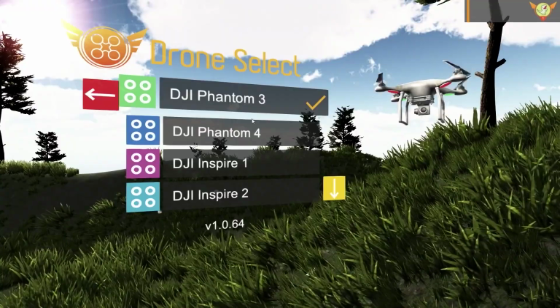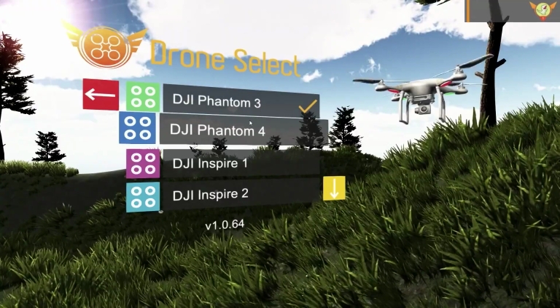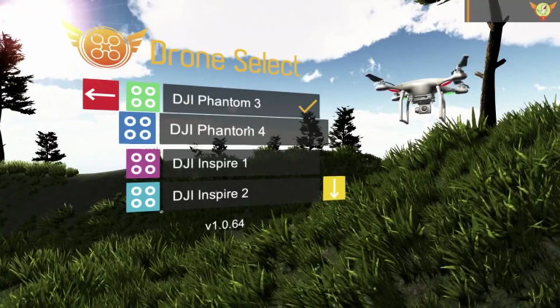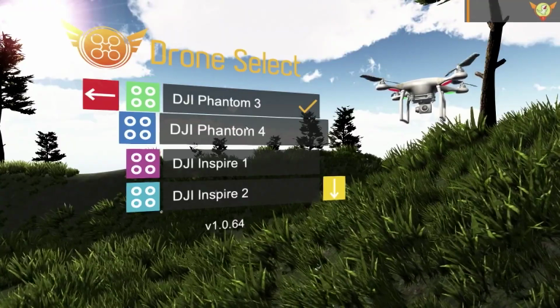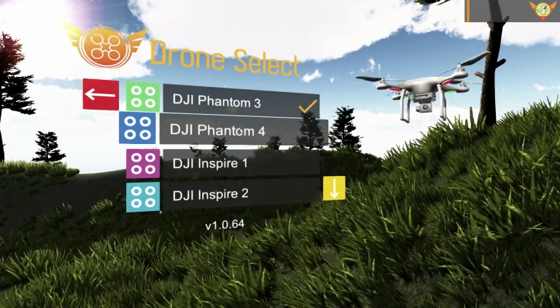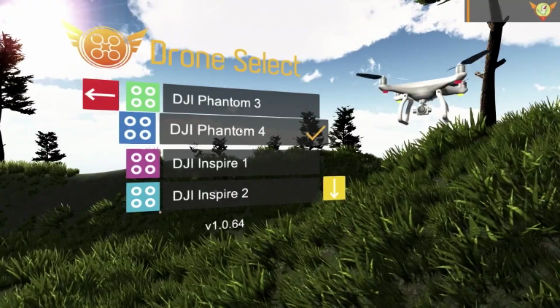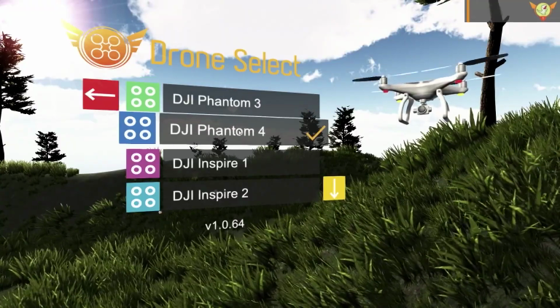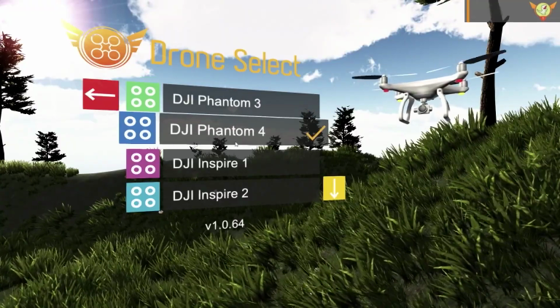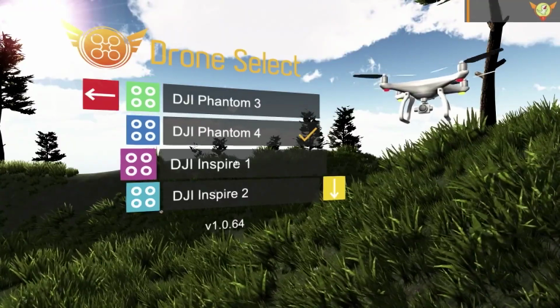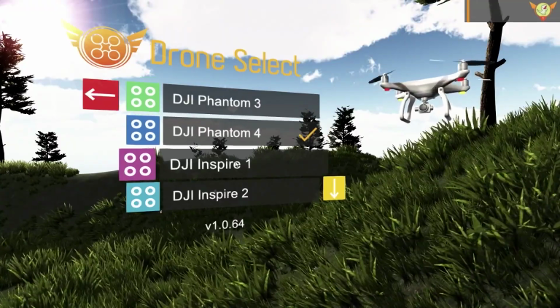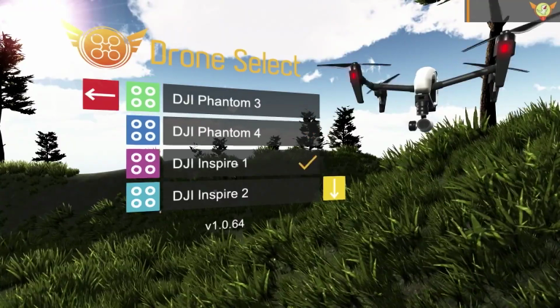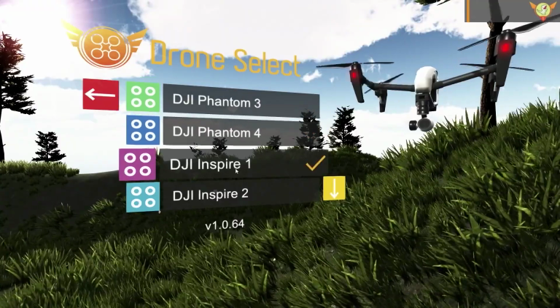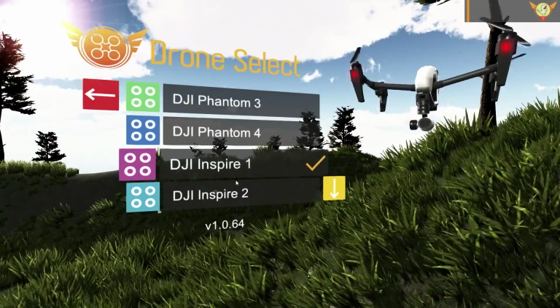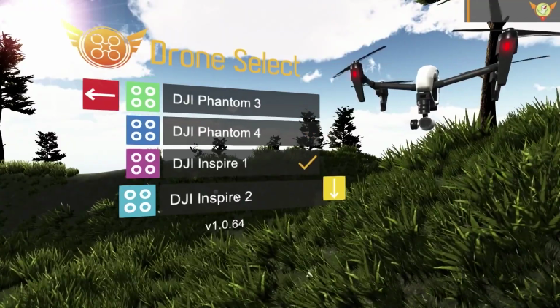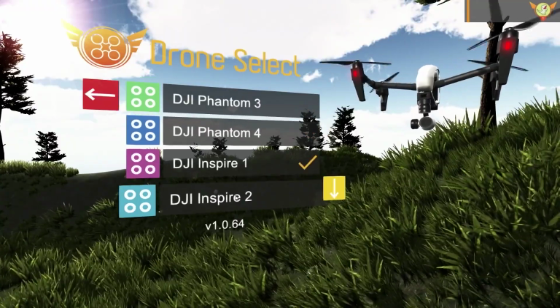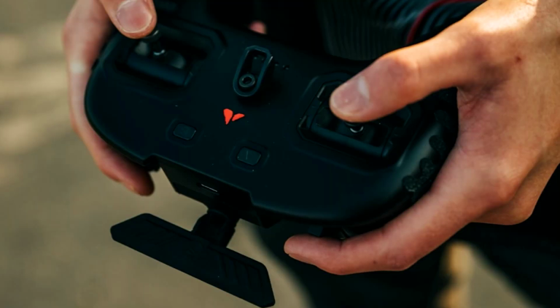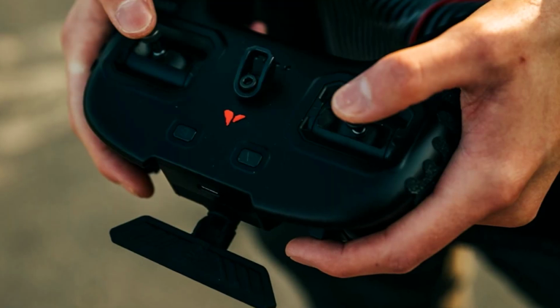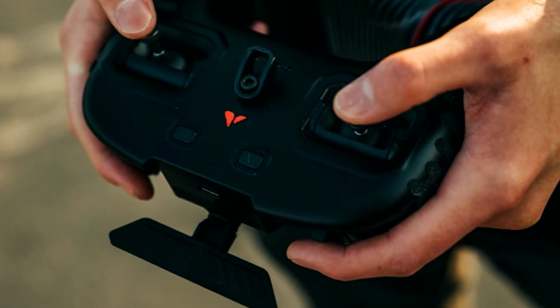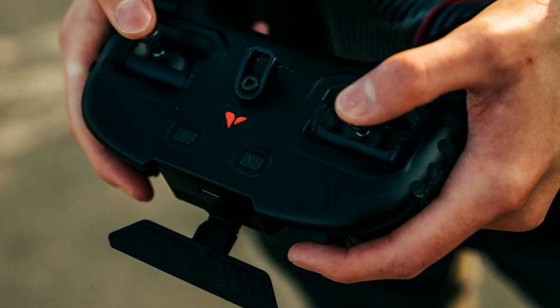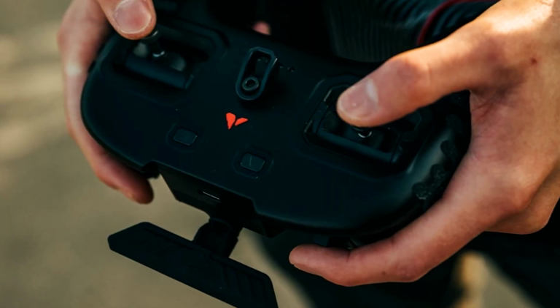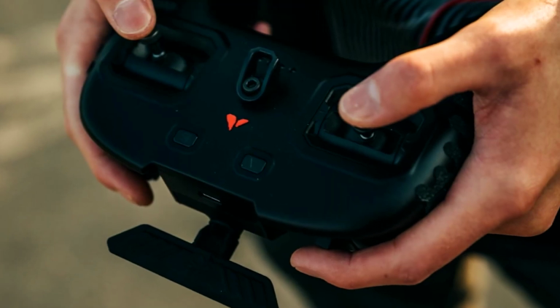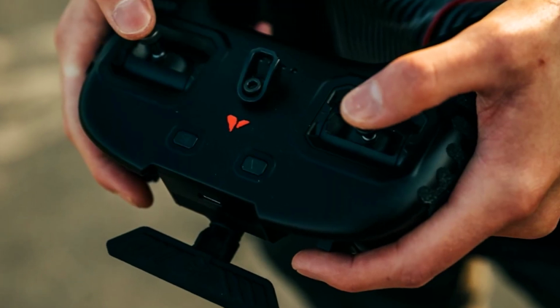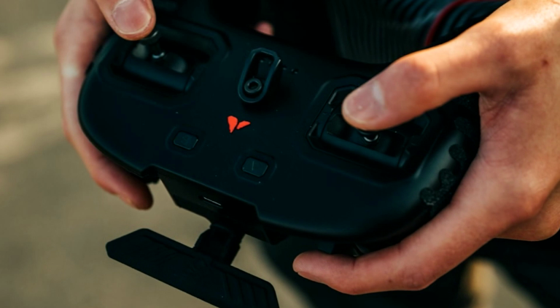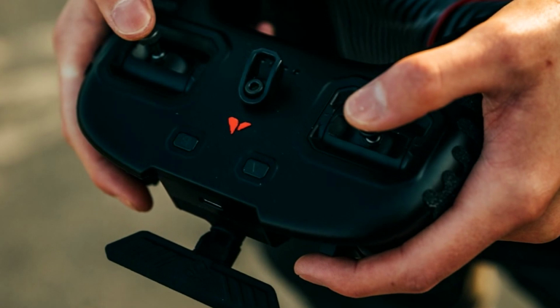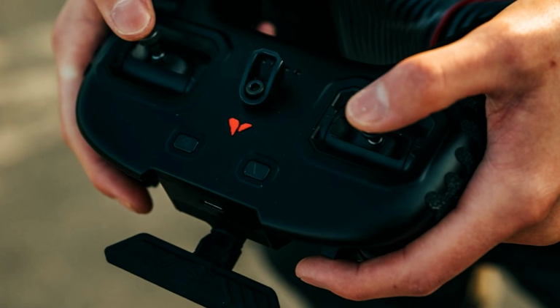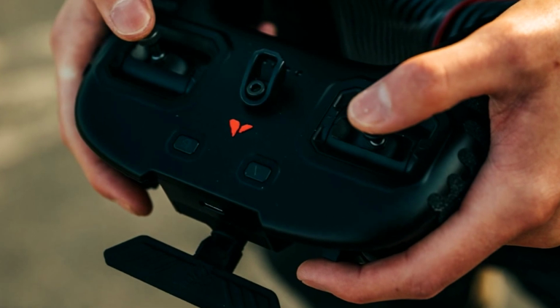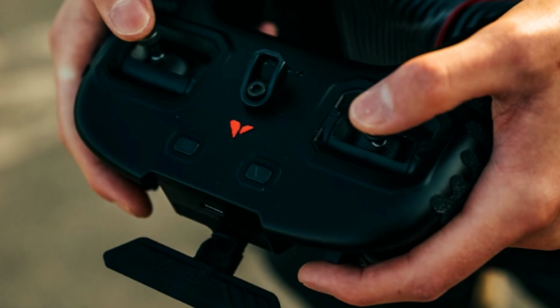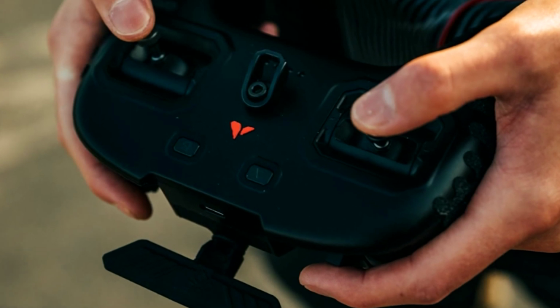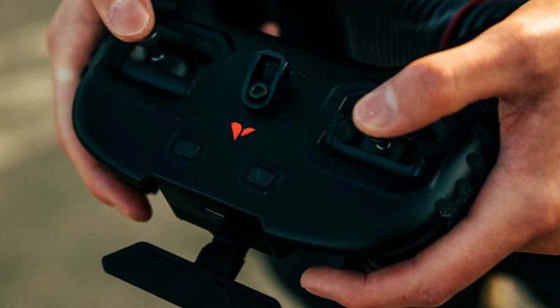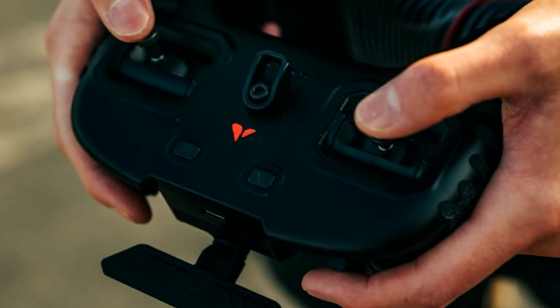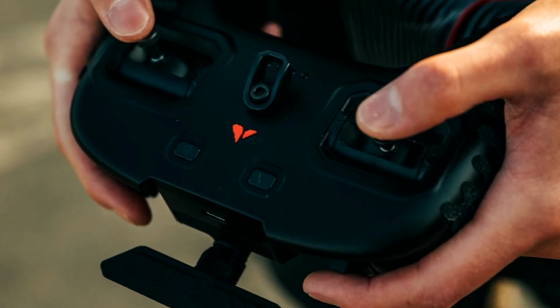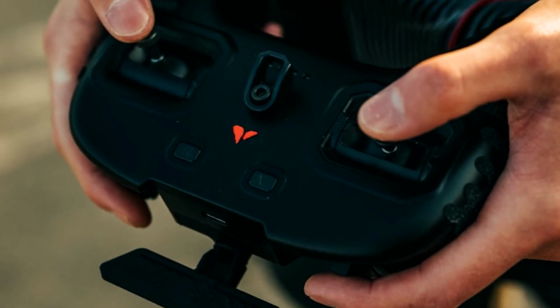Select from the most common drone profiles, and train using controllers and hardware that your organization or students already own.